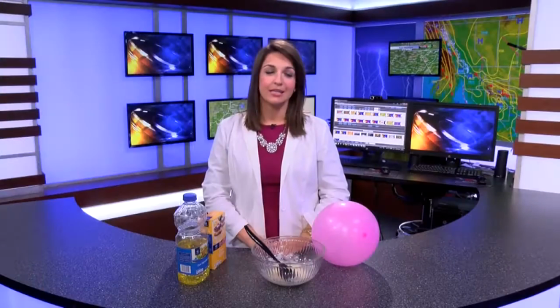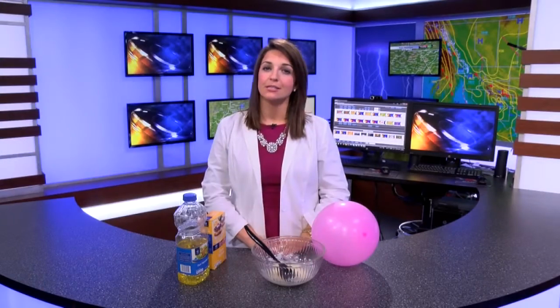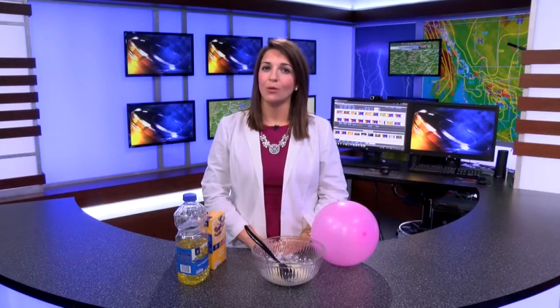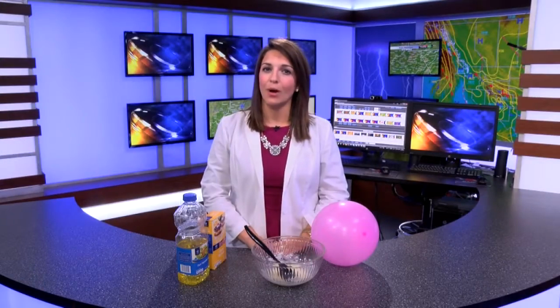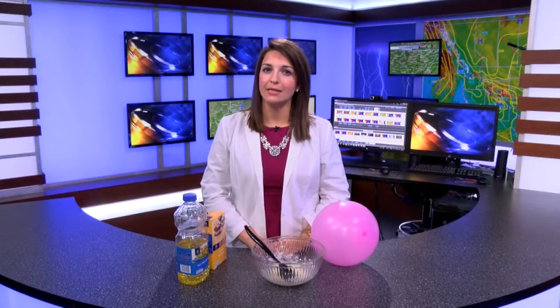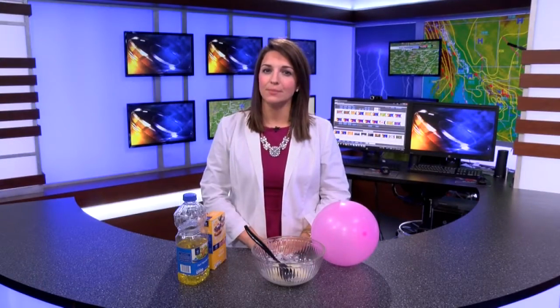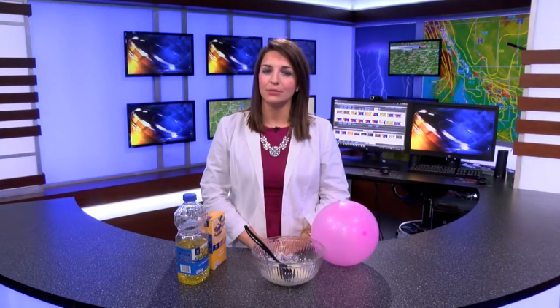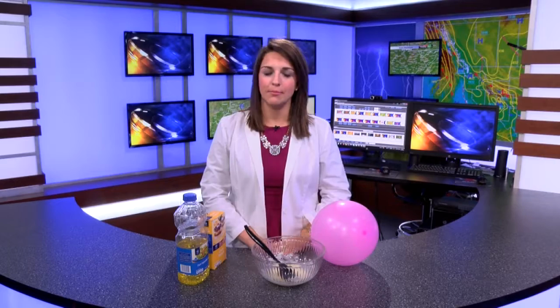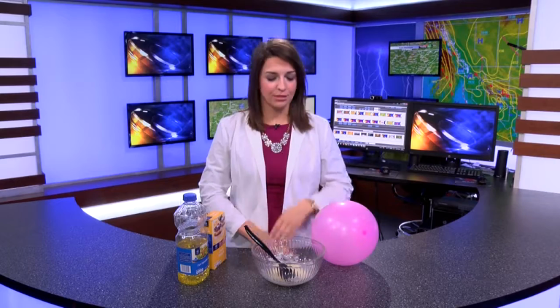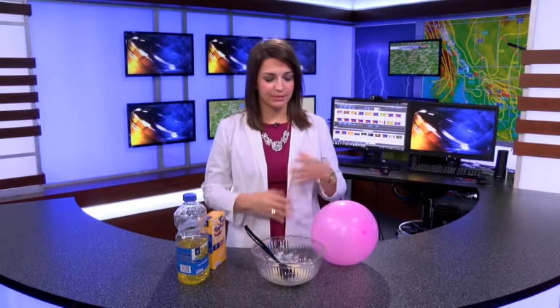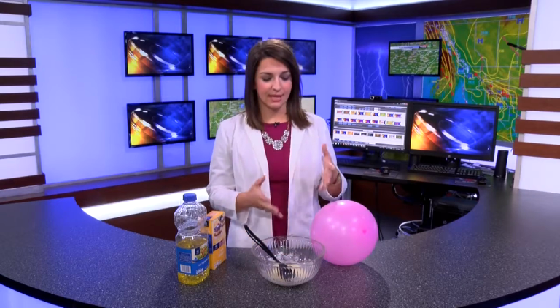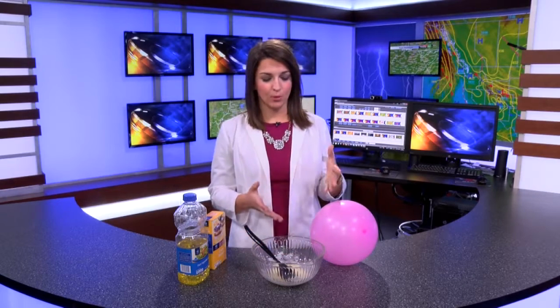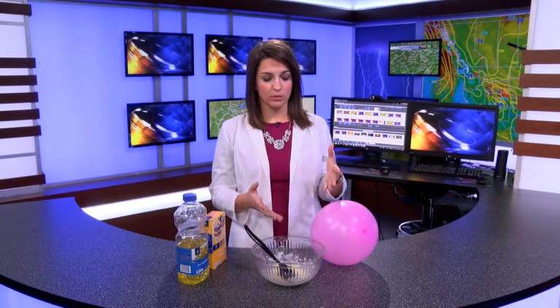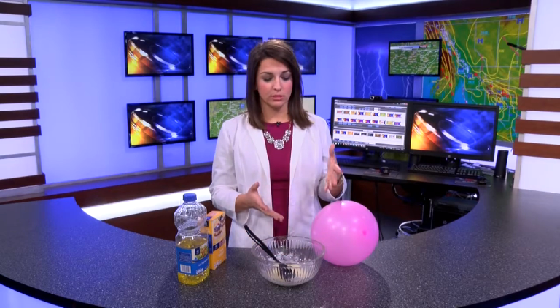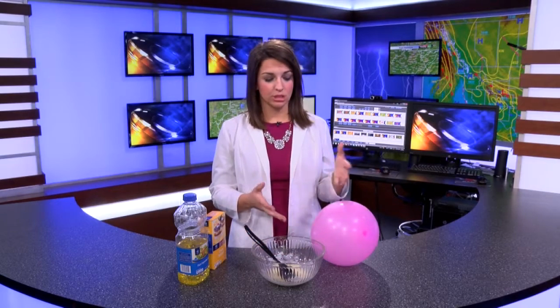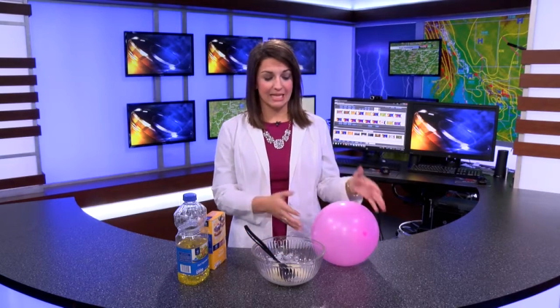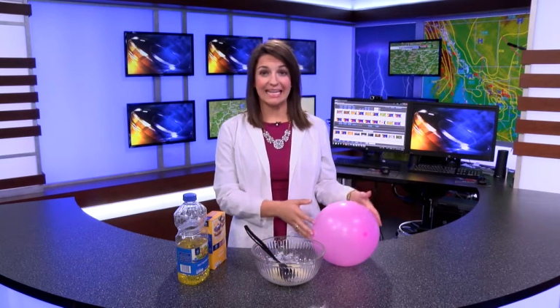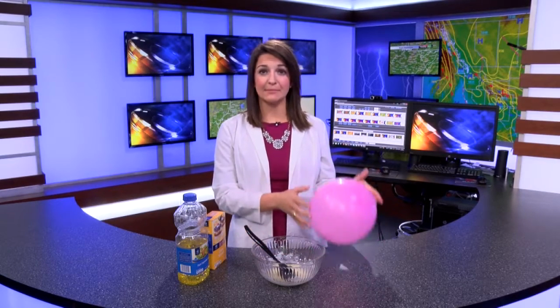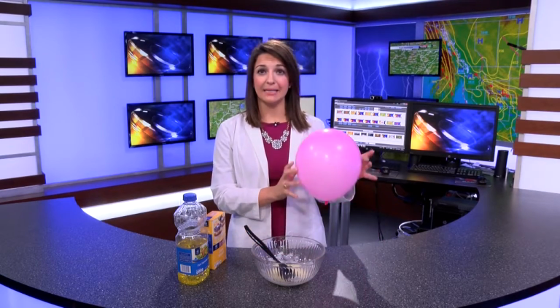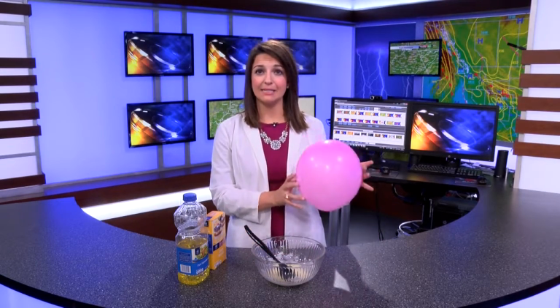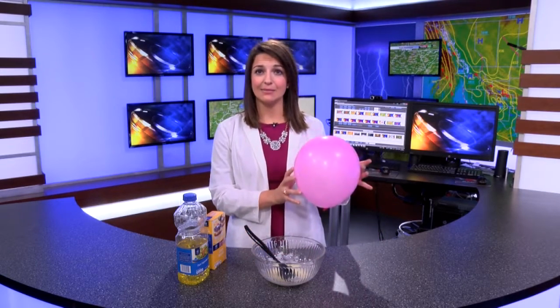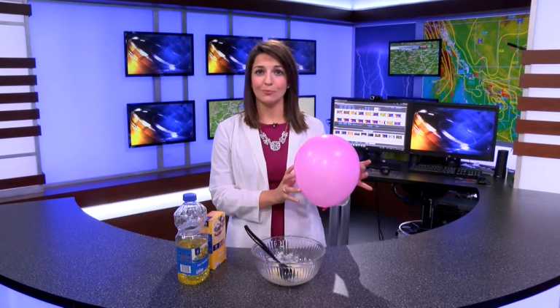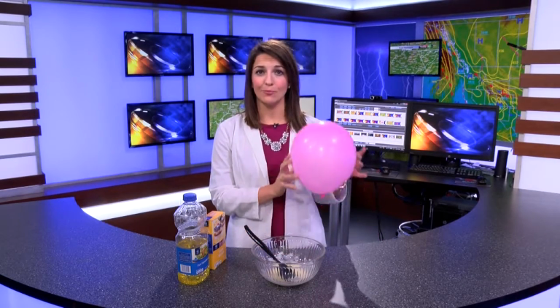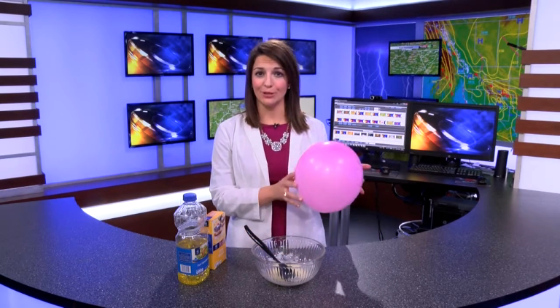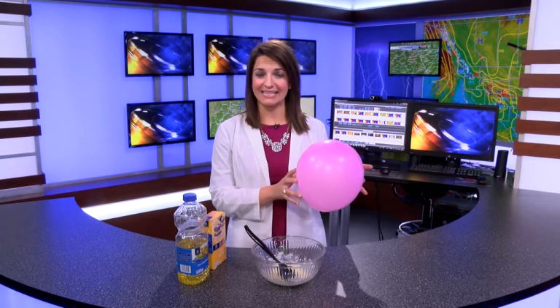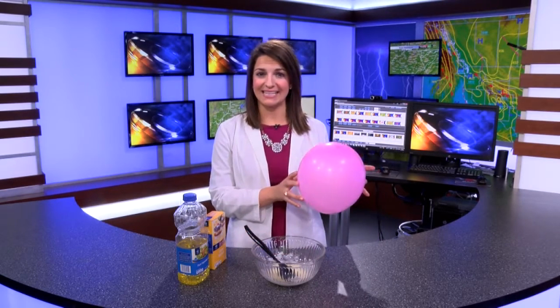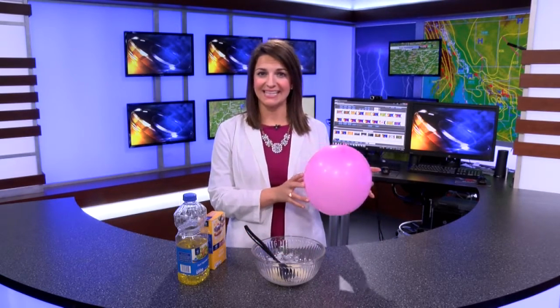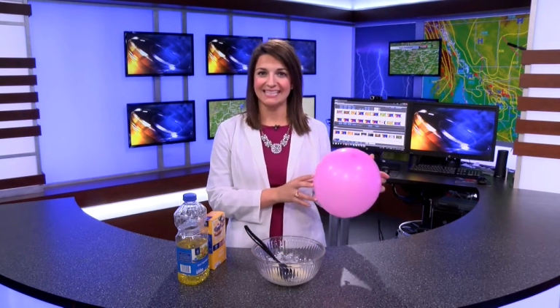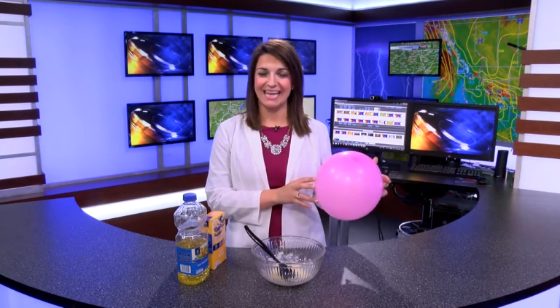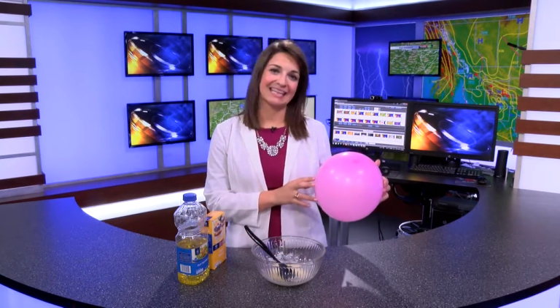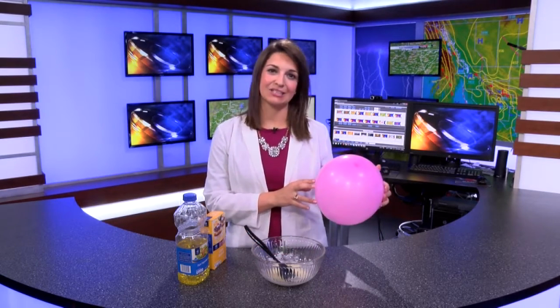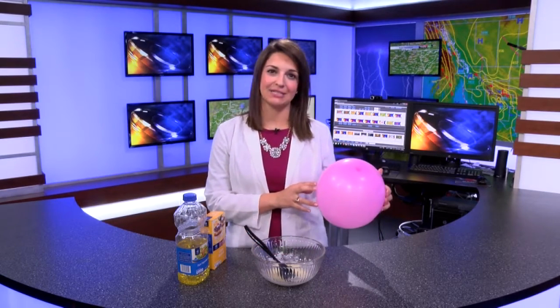So why does a balloon magically stop the cornstarch in its place? Well, you guessed it — static electricity.